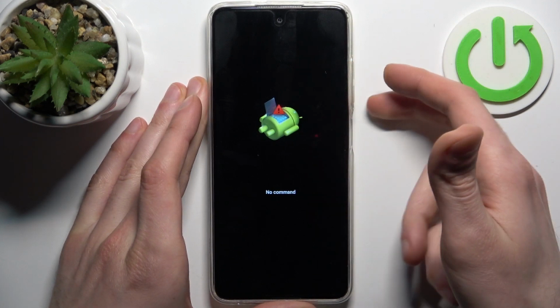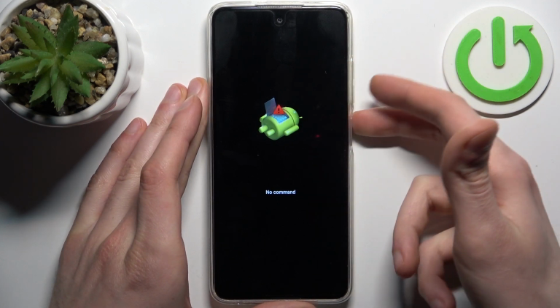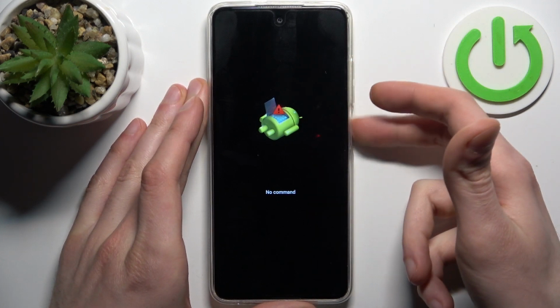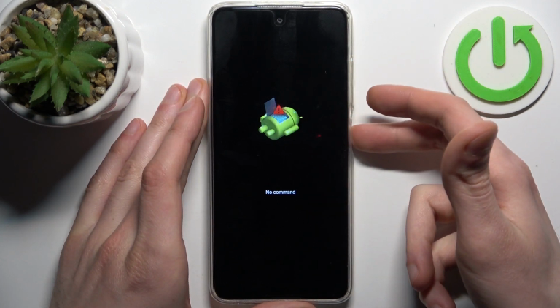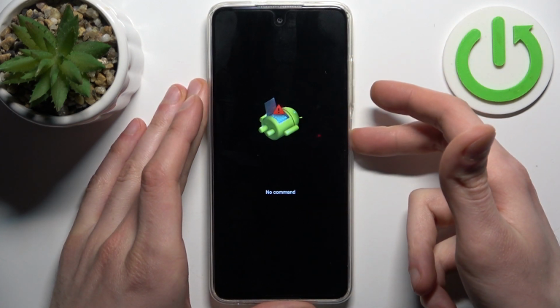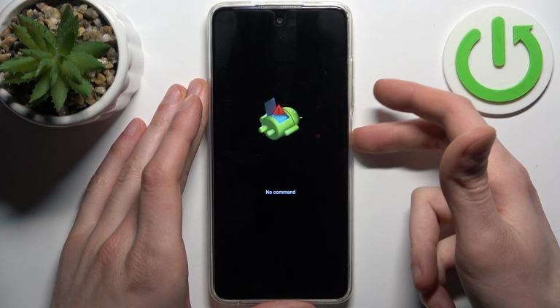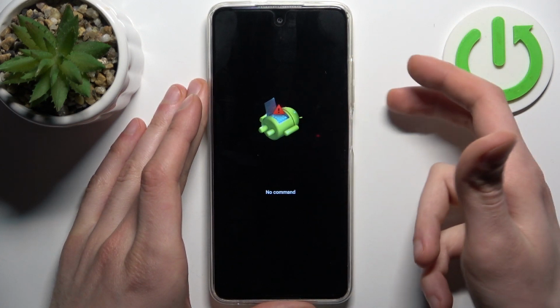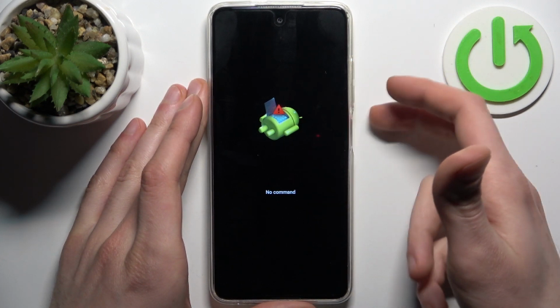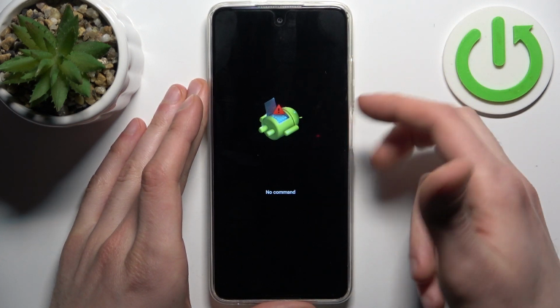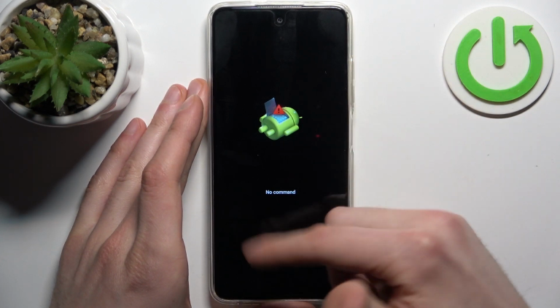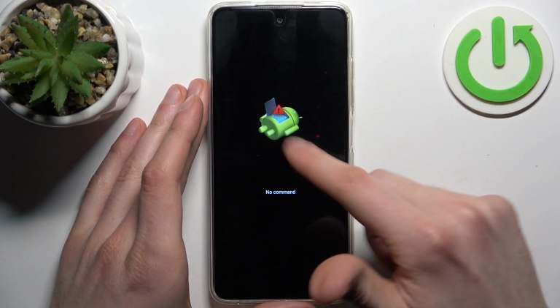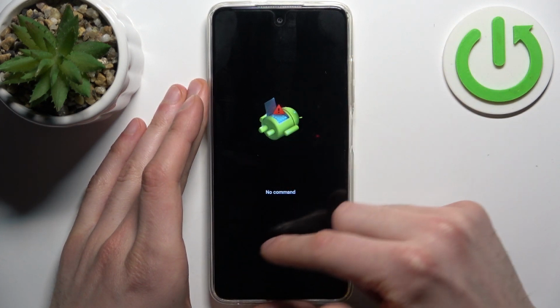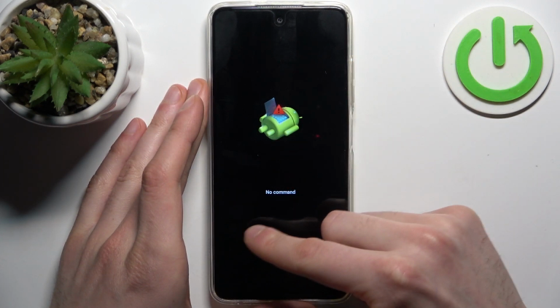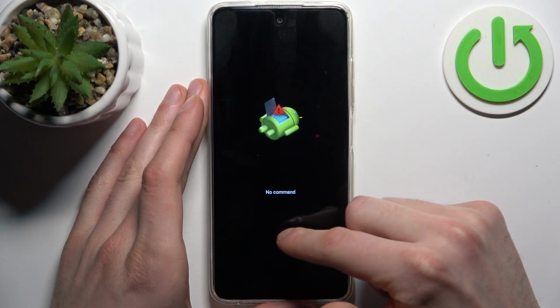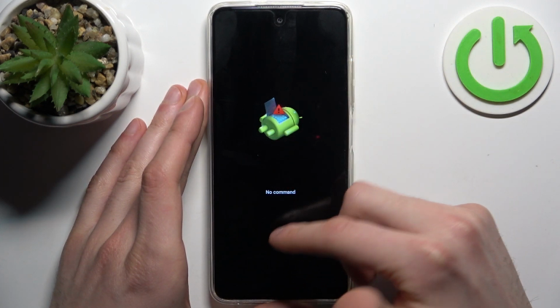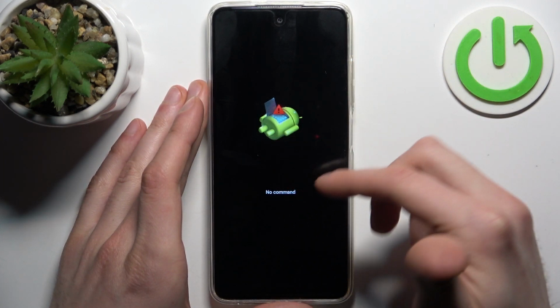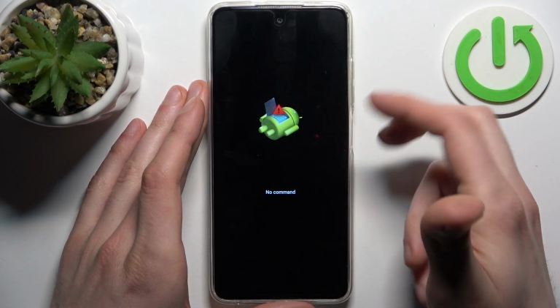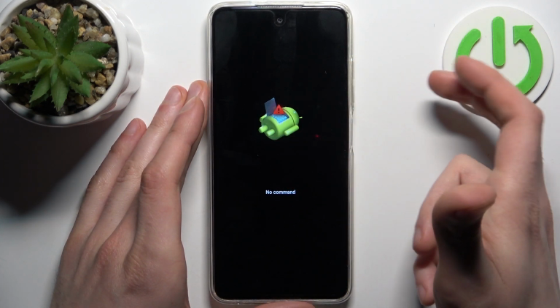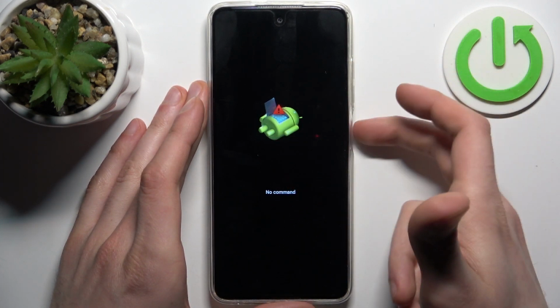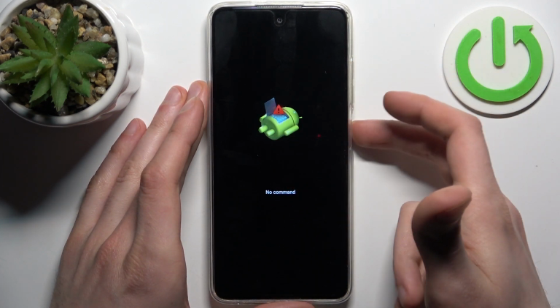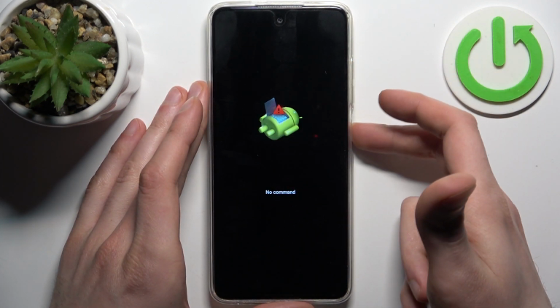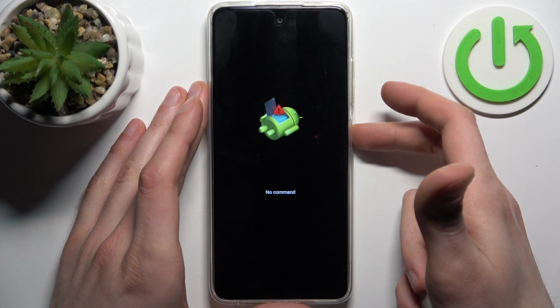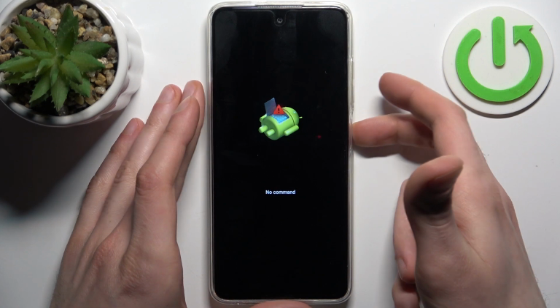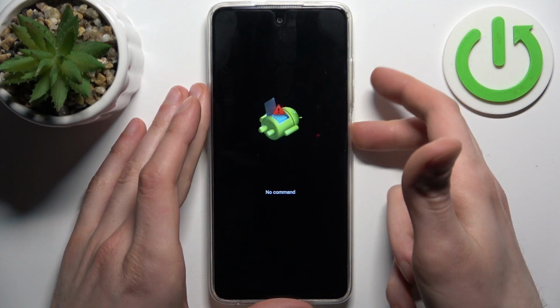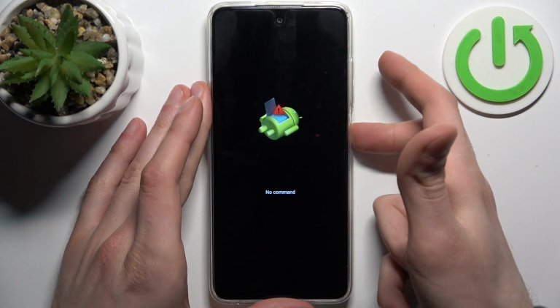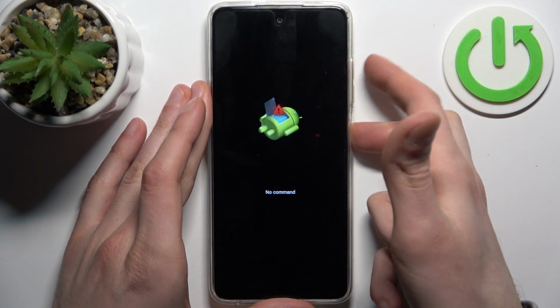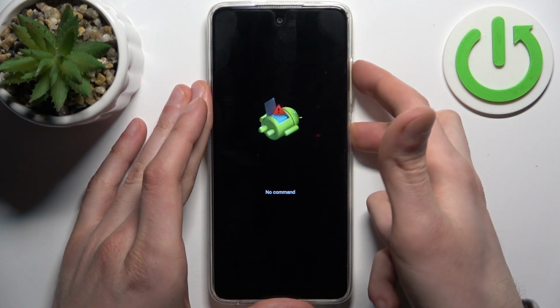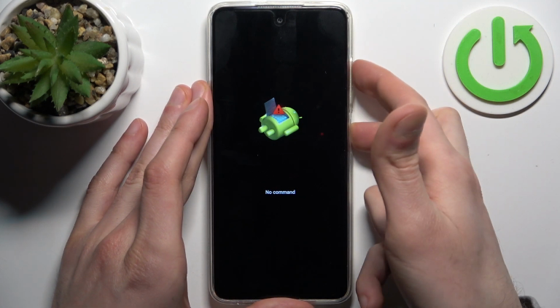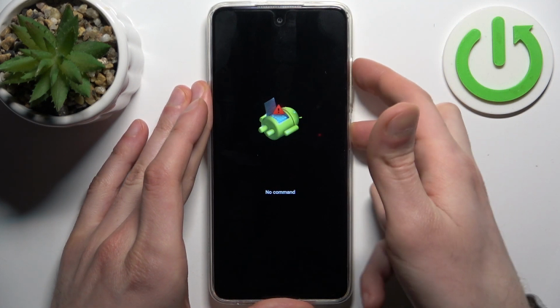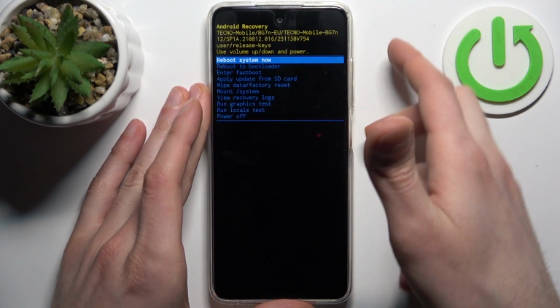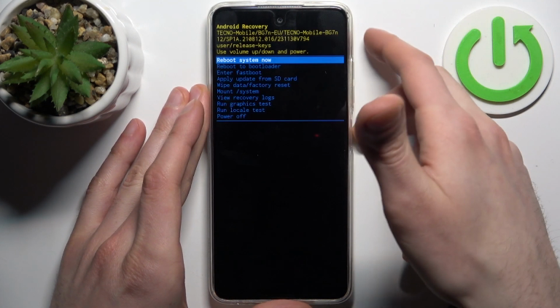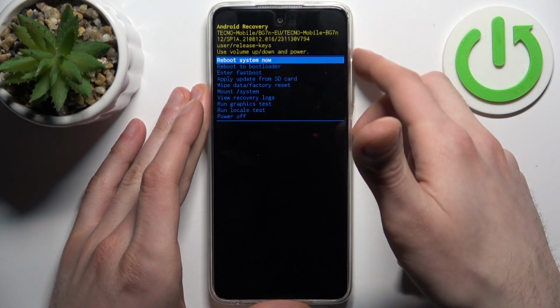When you see the 'no command' message, hold down the power key and press volume up once.